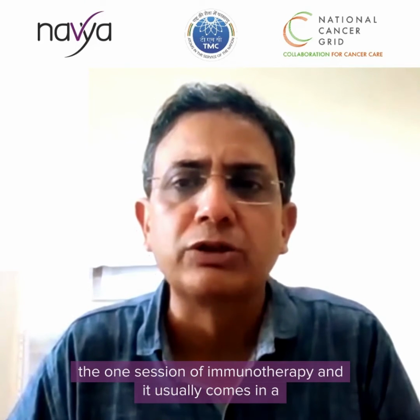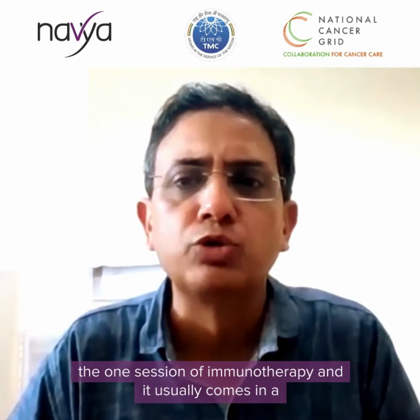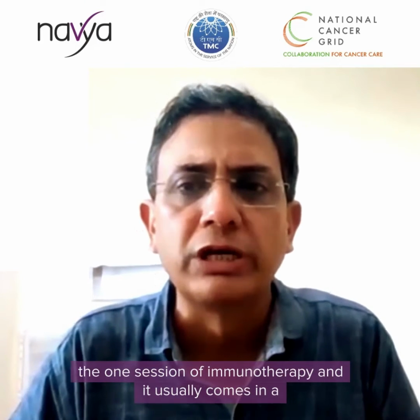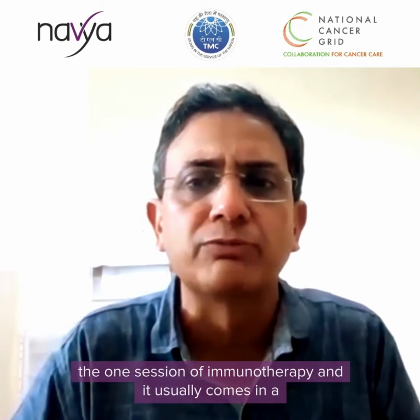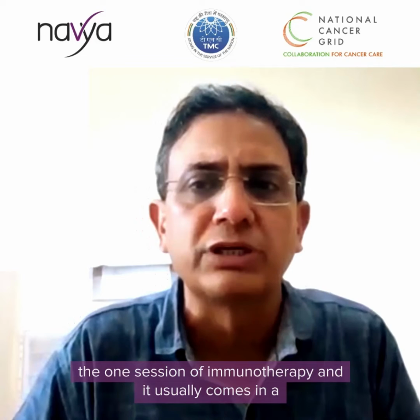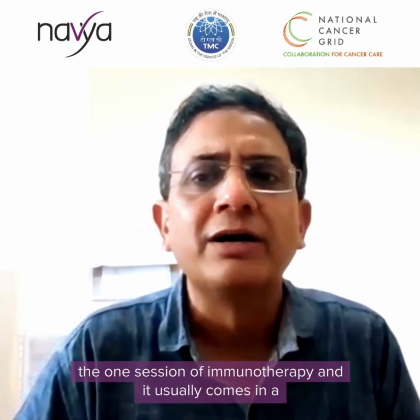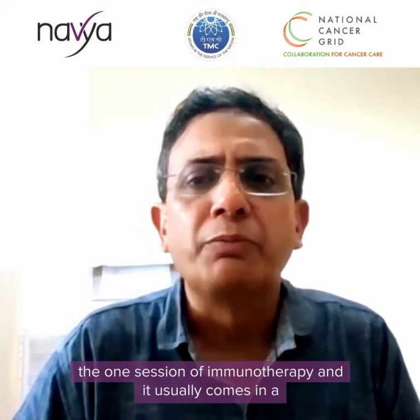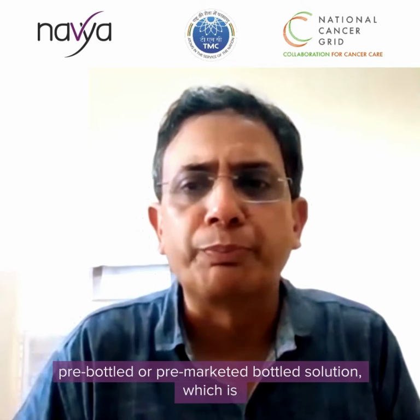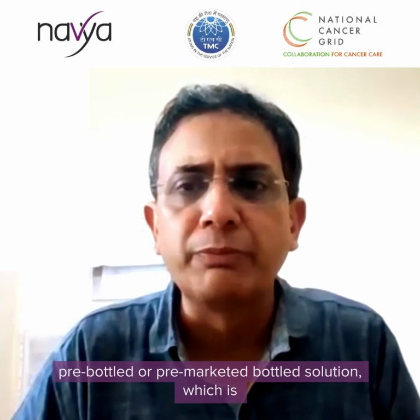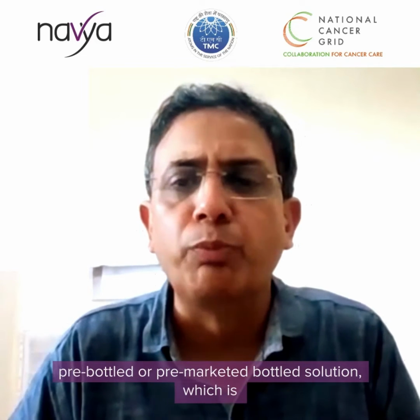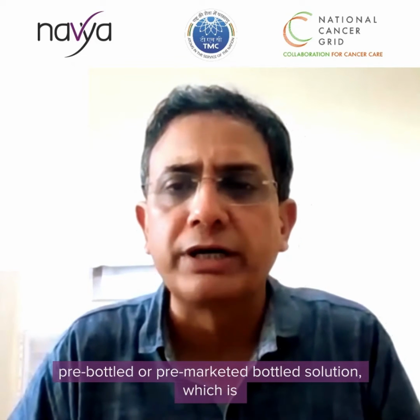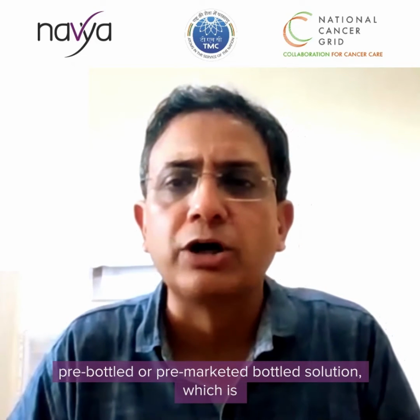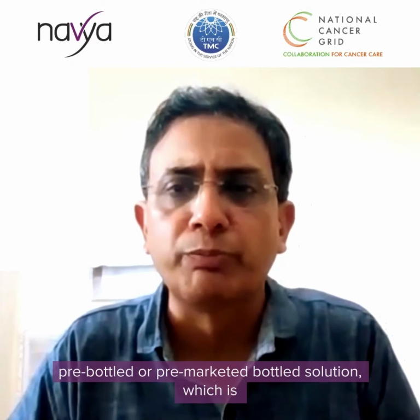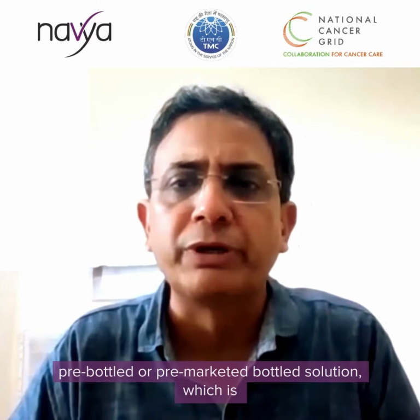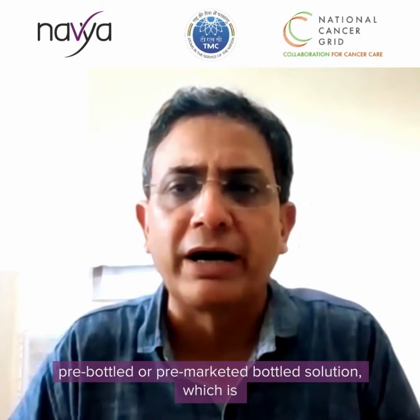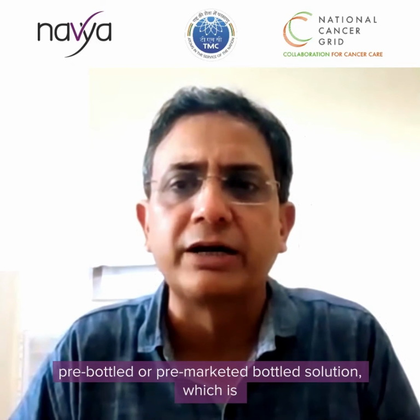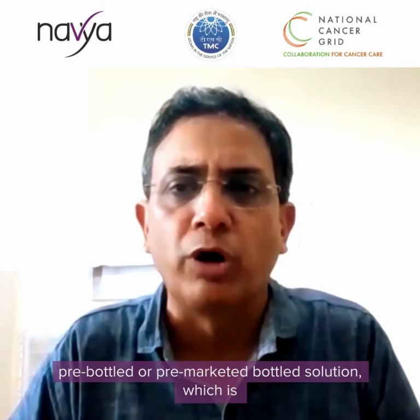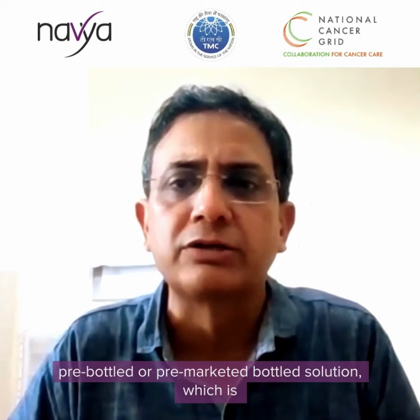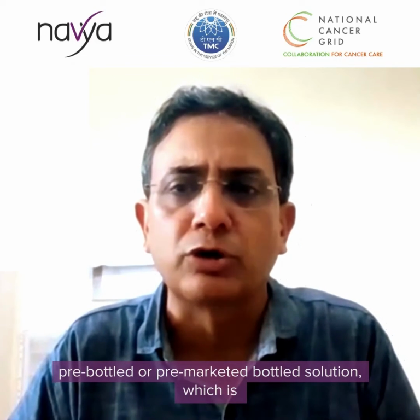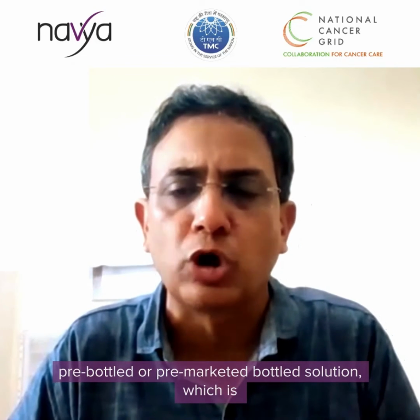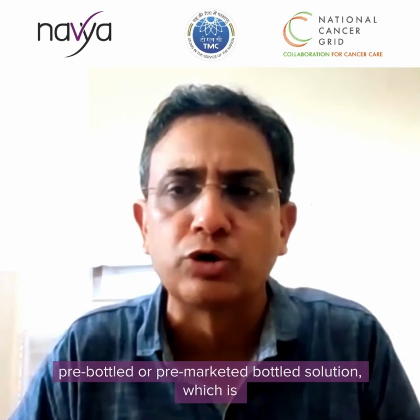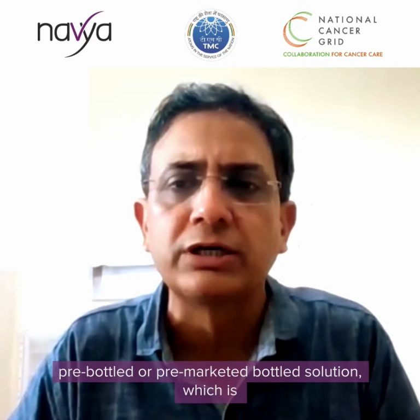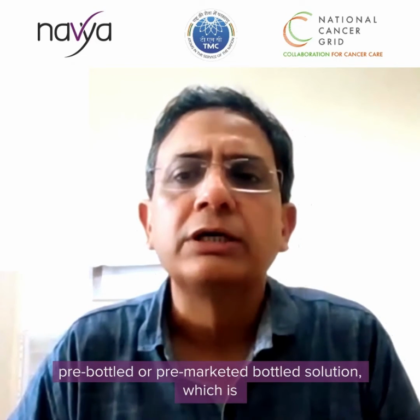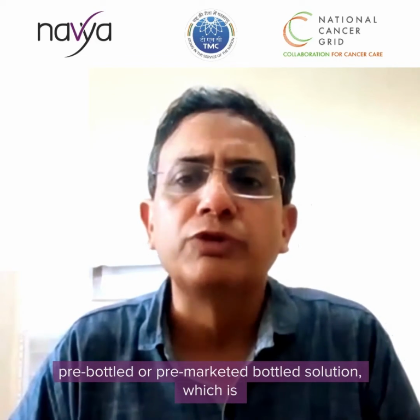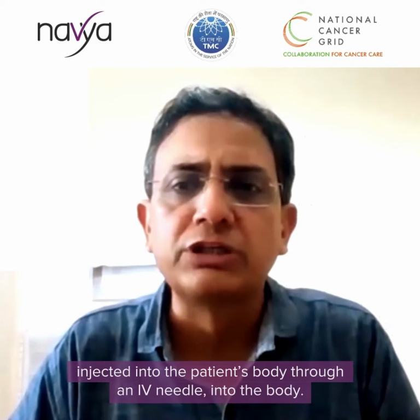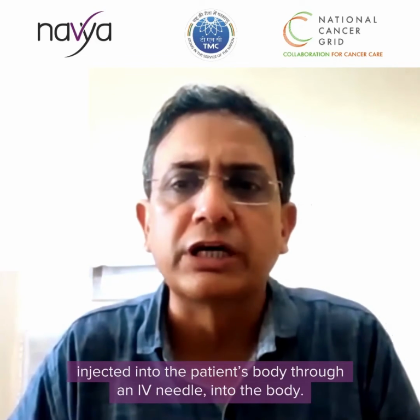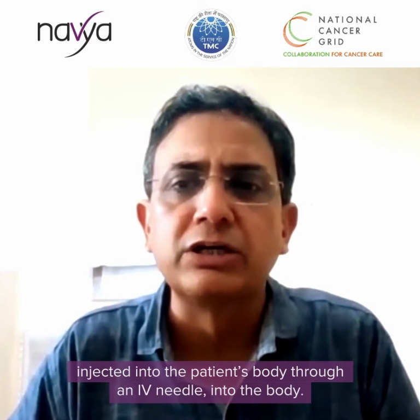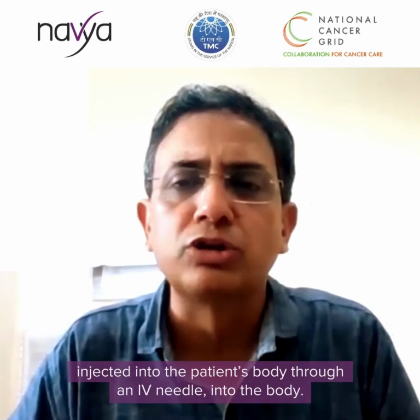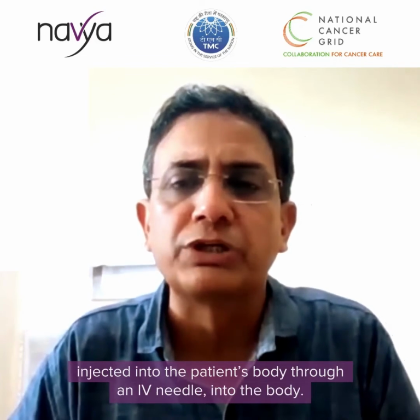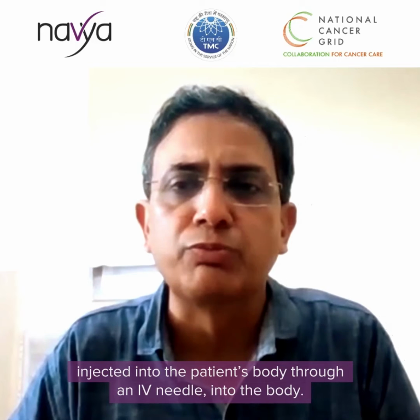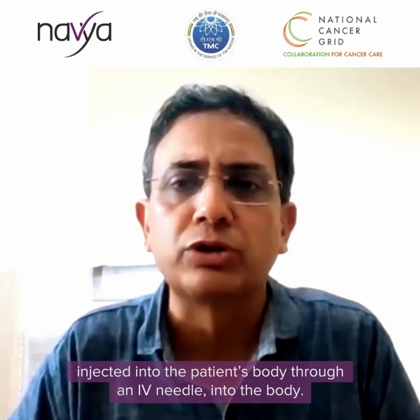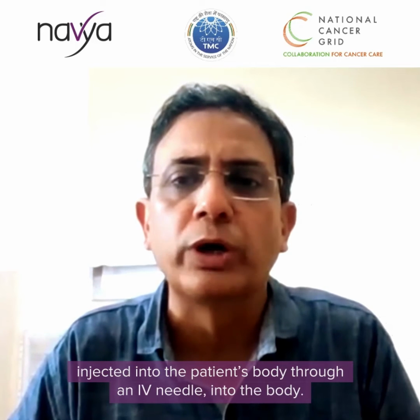It usually comes in a pre-bottled or pre-marketed bottle solution, which is injected into the patient's body through an IV needle.